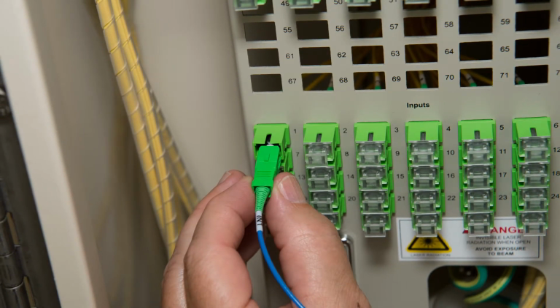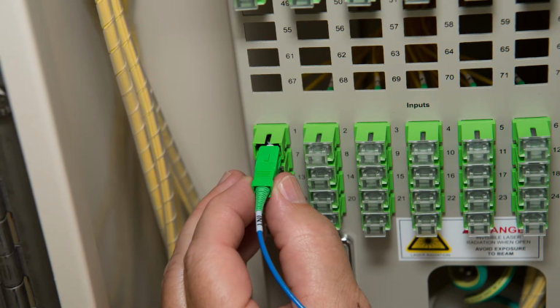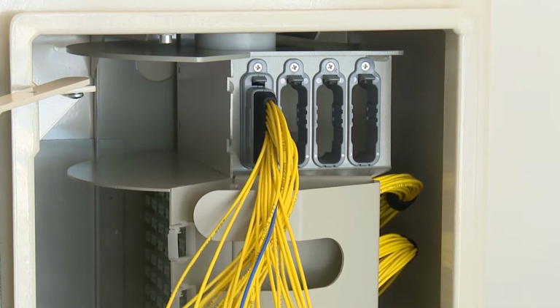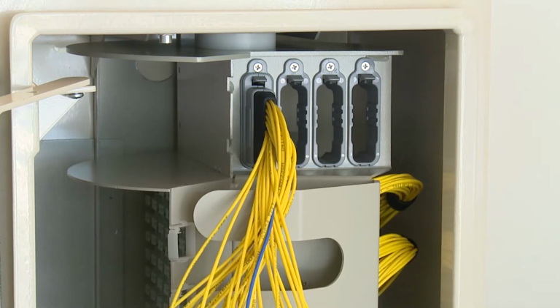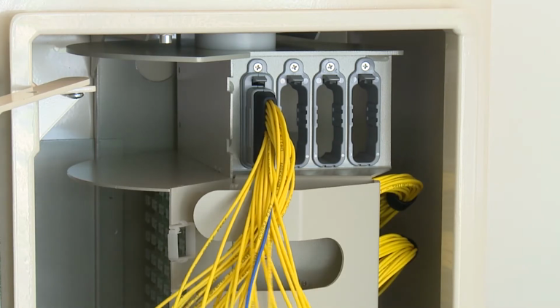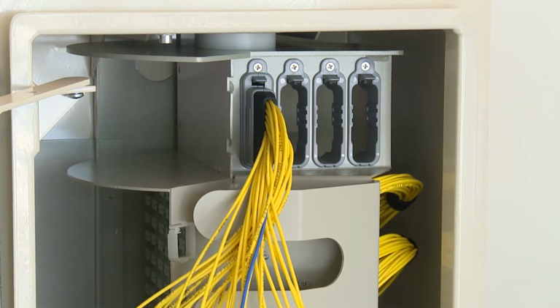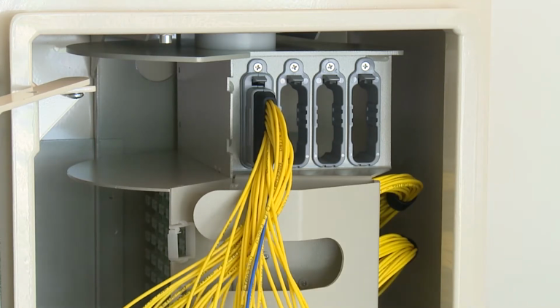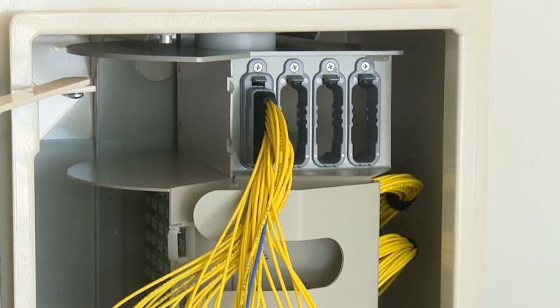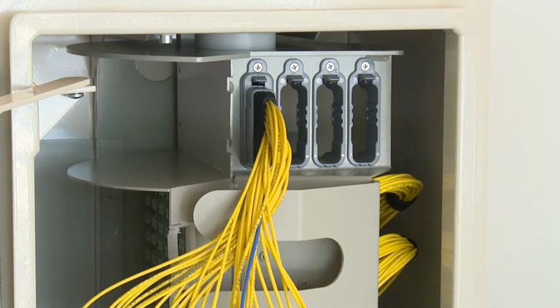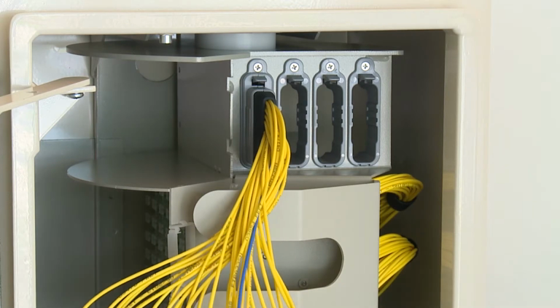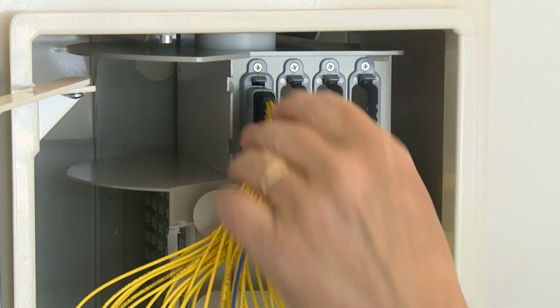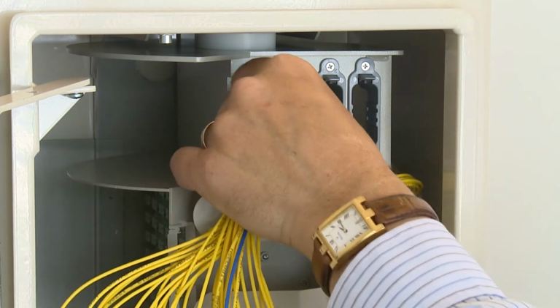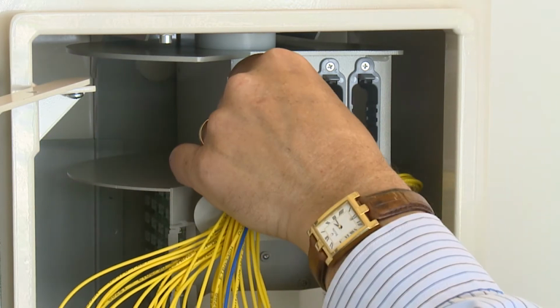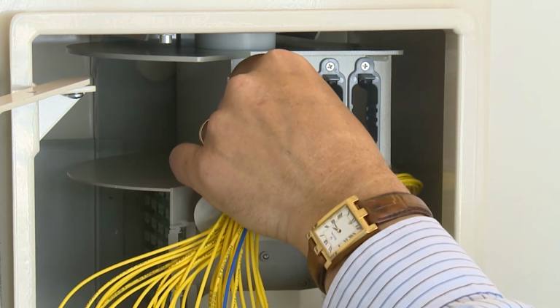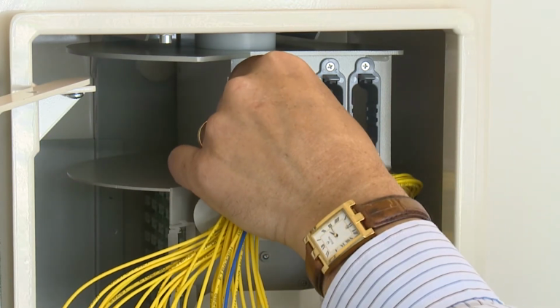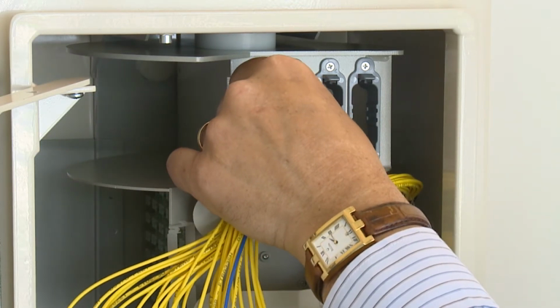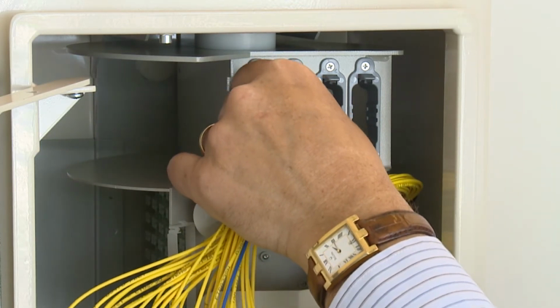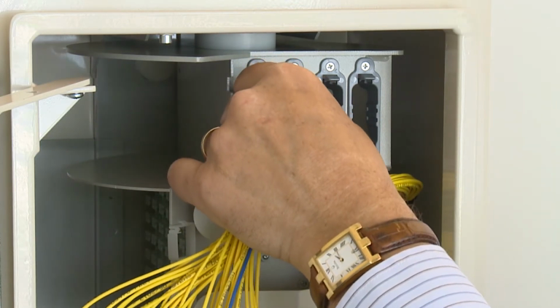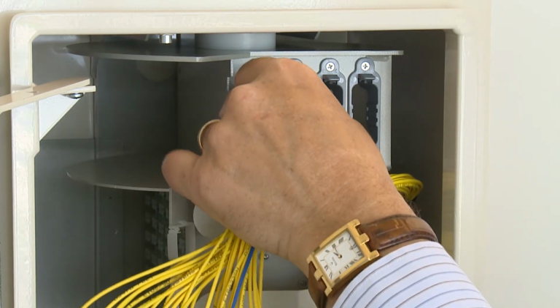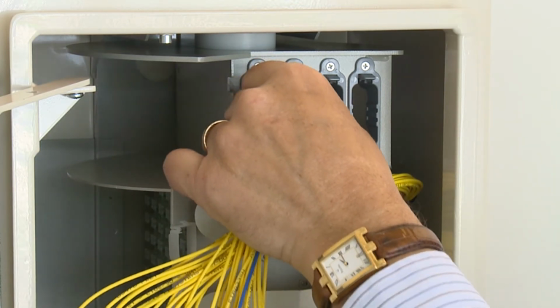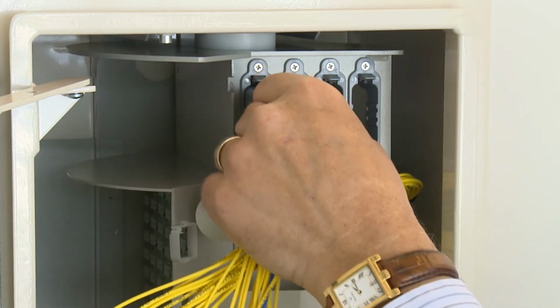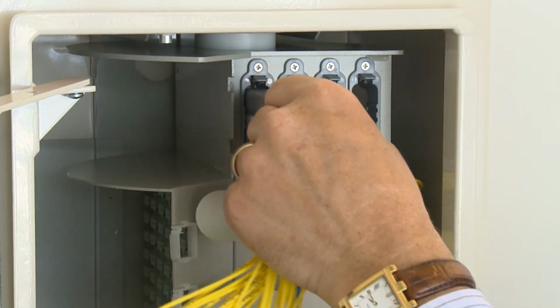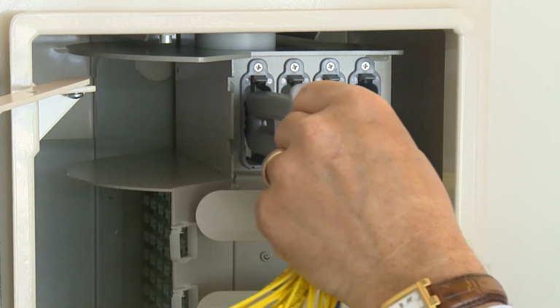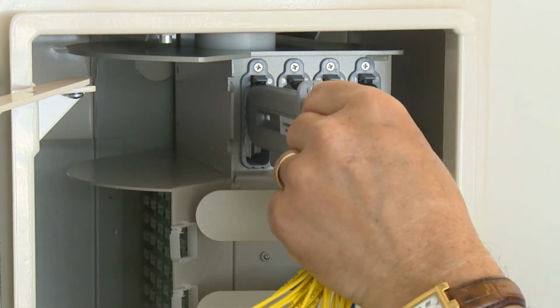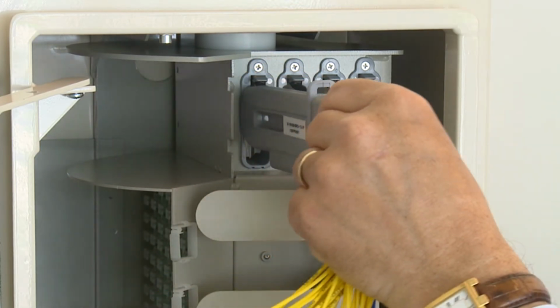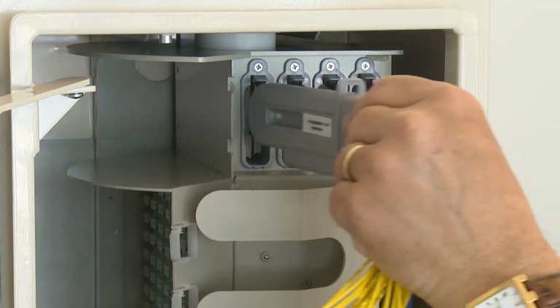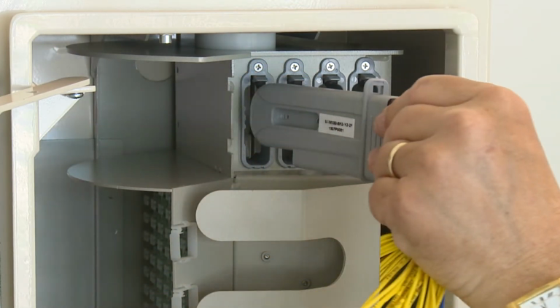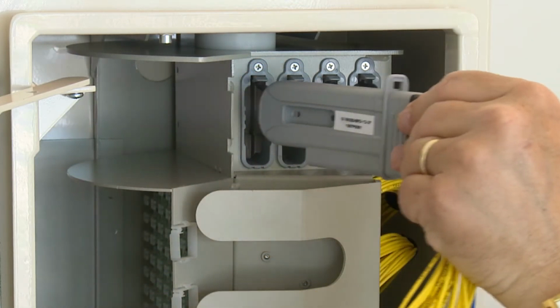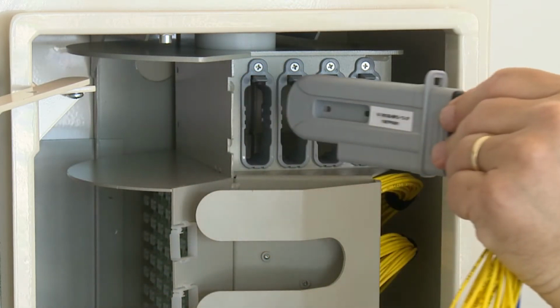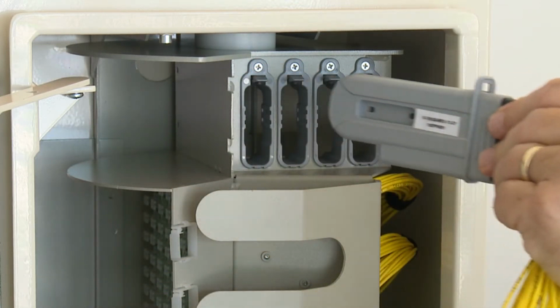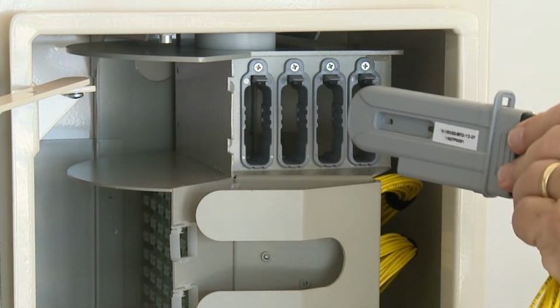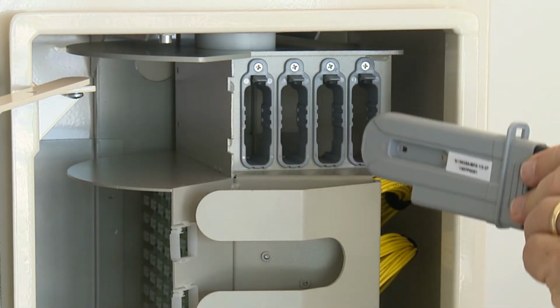To remove a splitter module, just depress the latch at the top to release it from the MFDH.